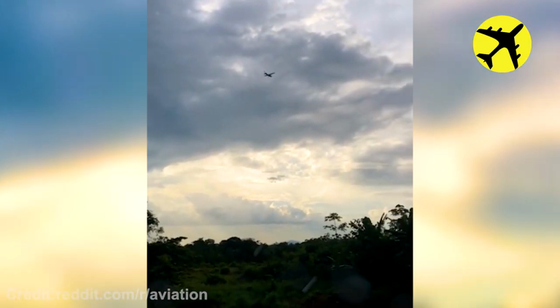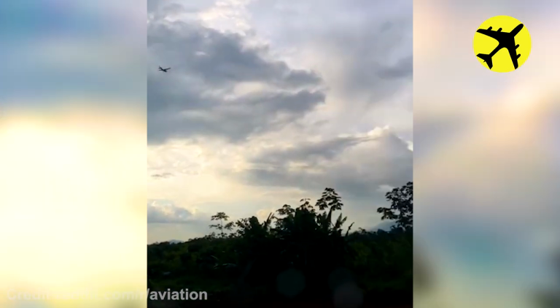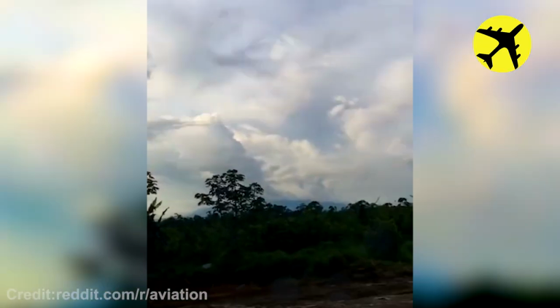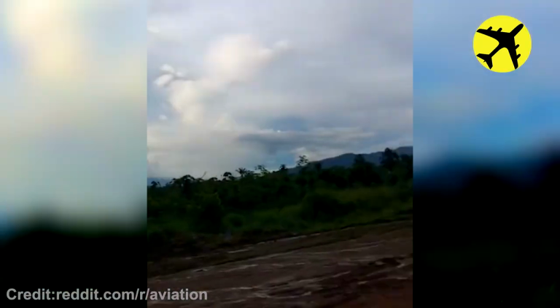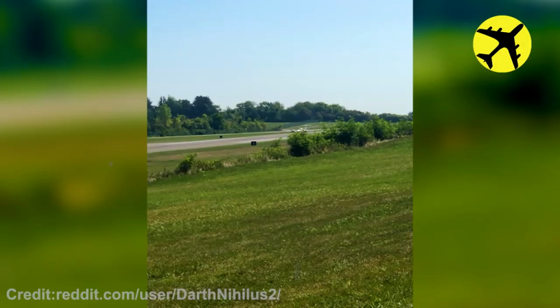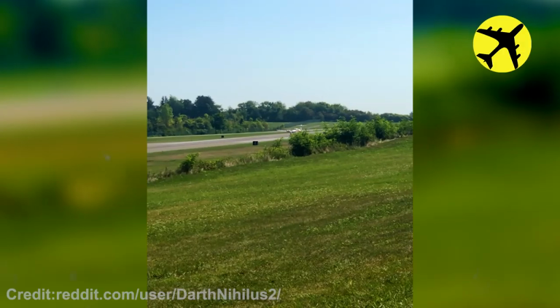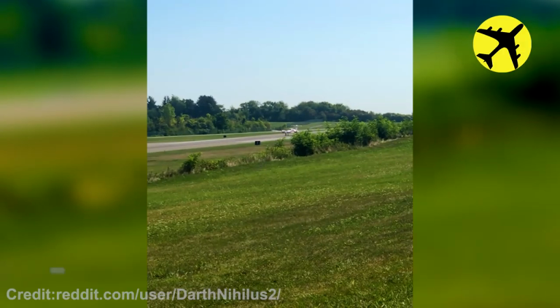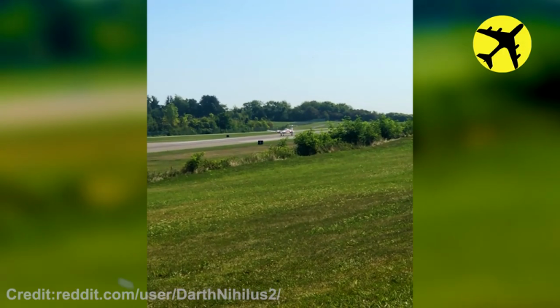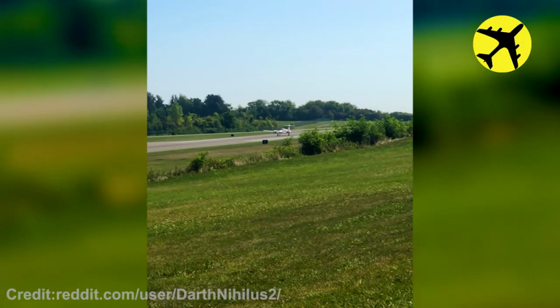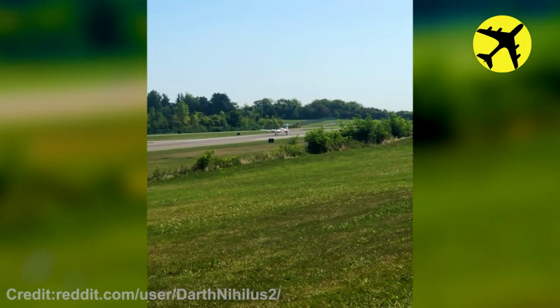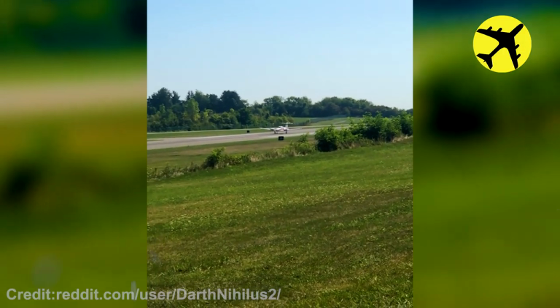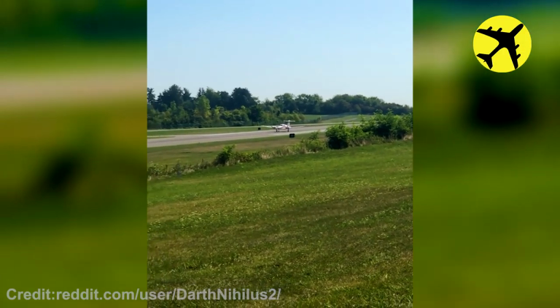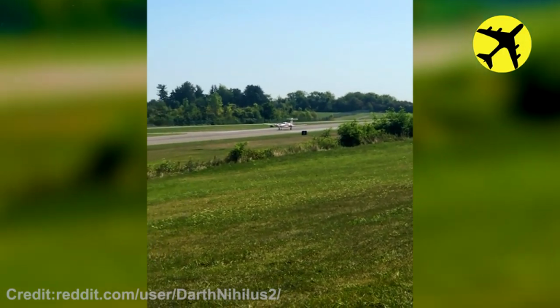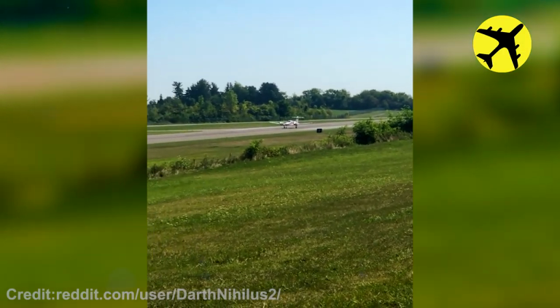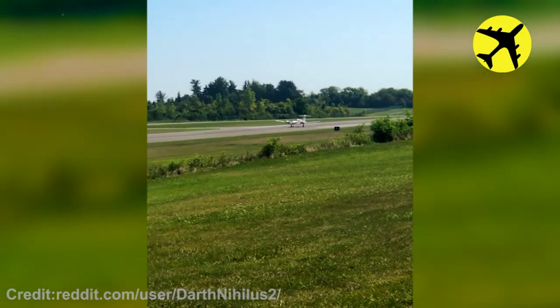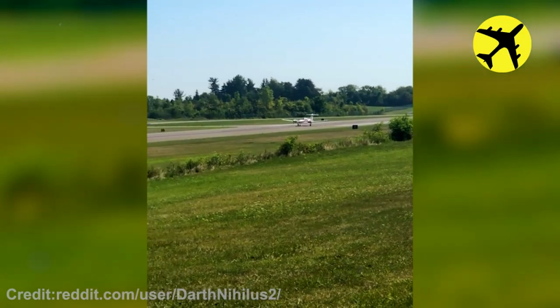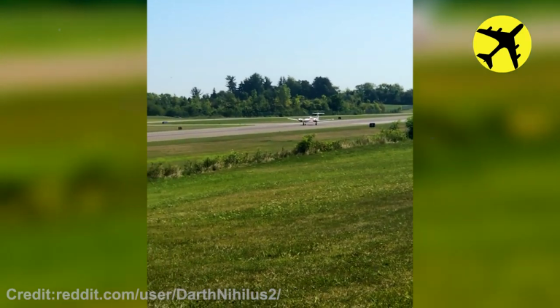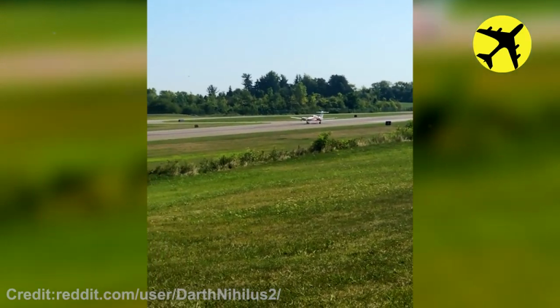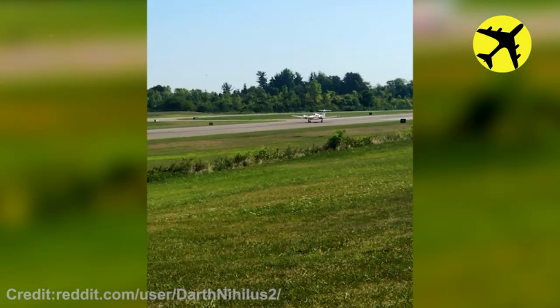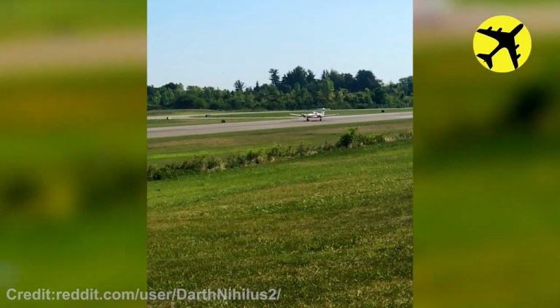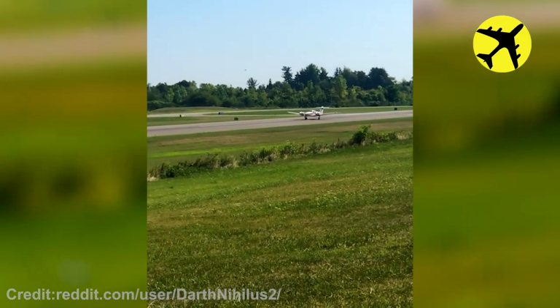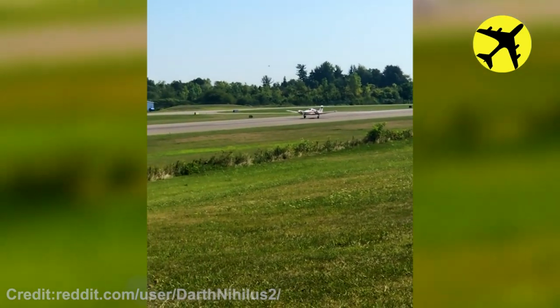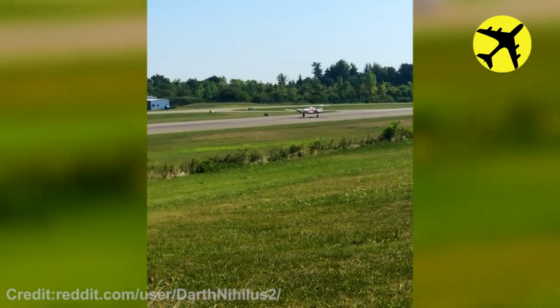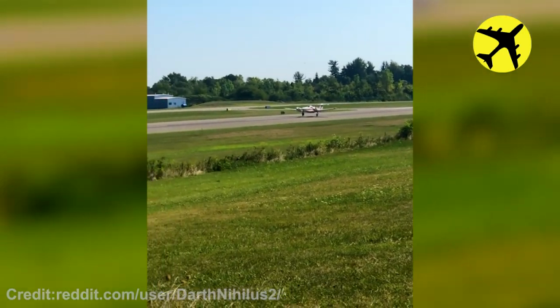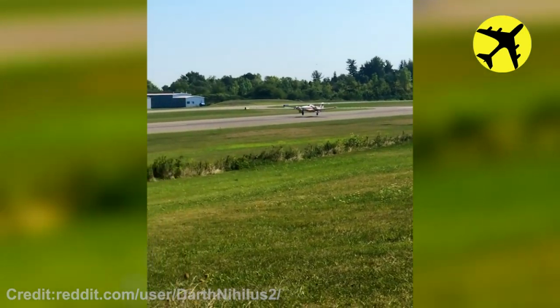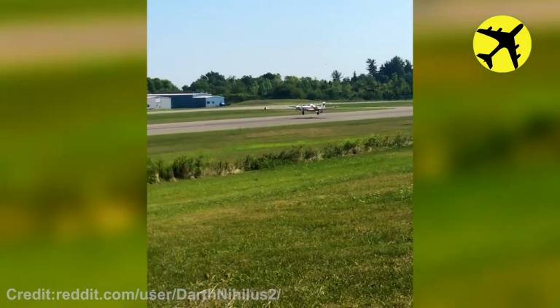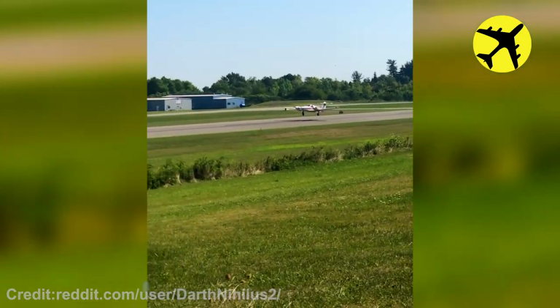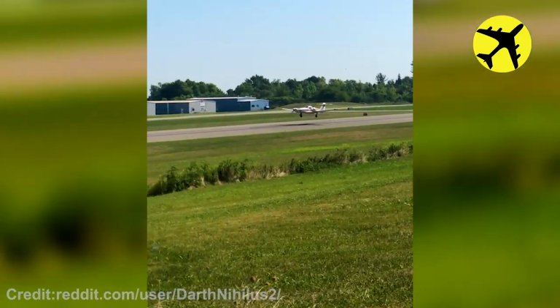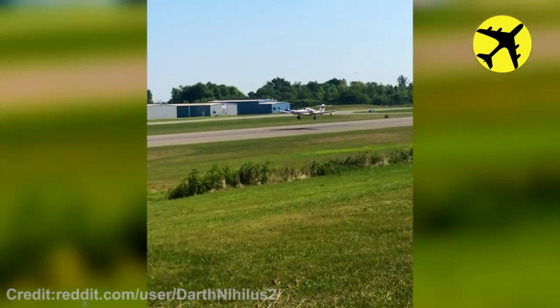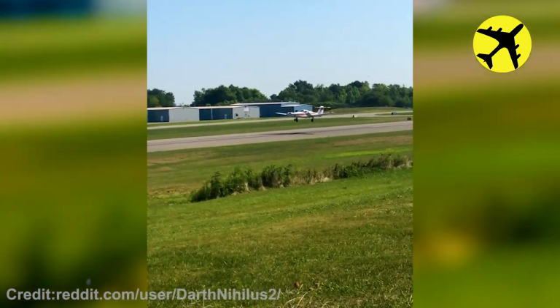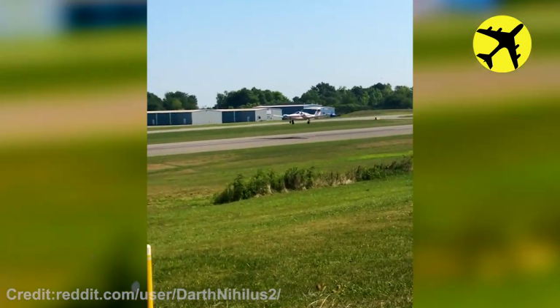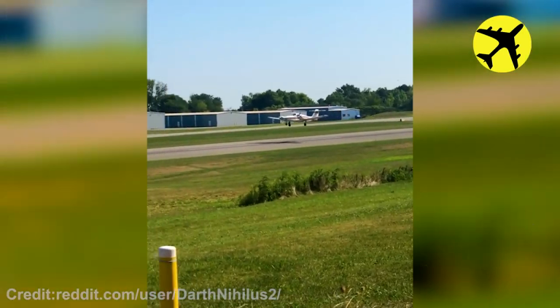A close look at a PA-44 taking off from Charlotte Douglas Airport.